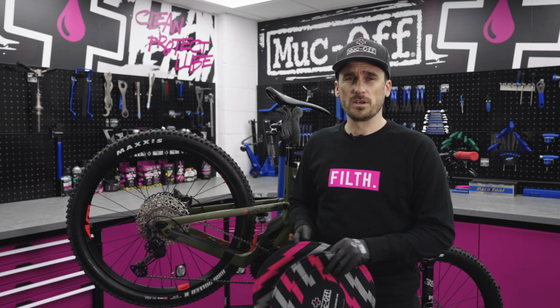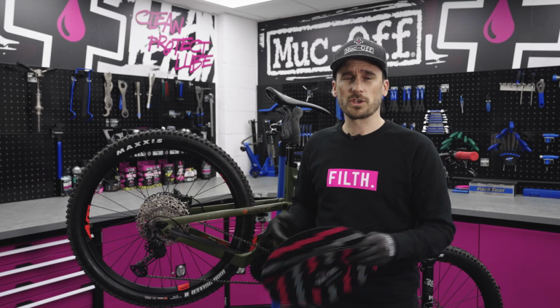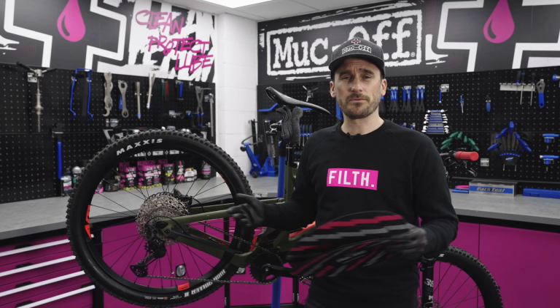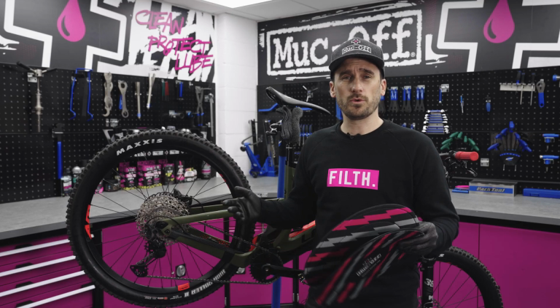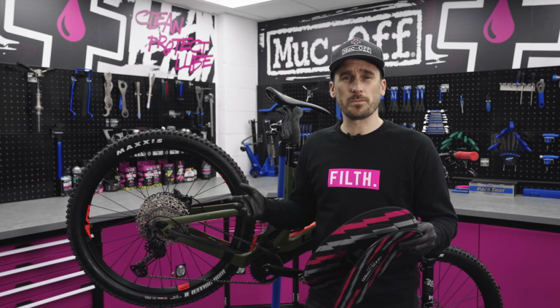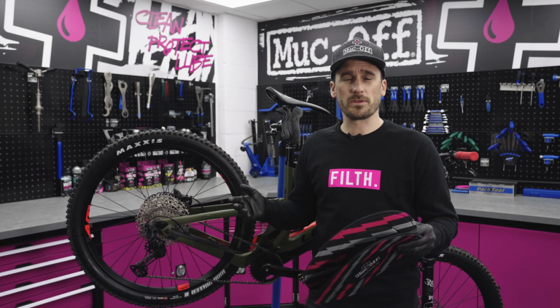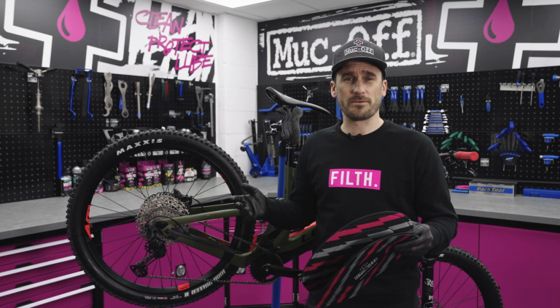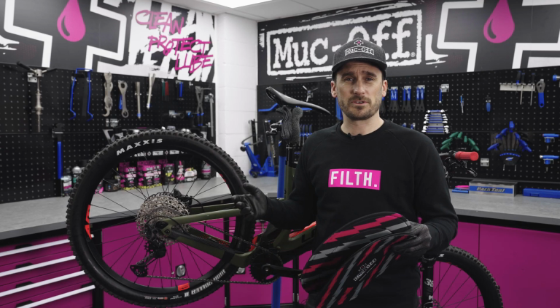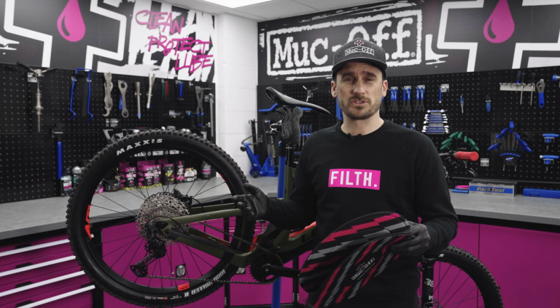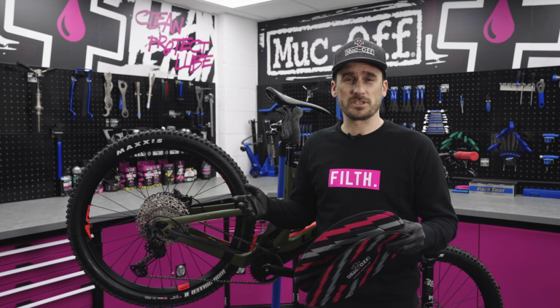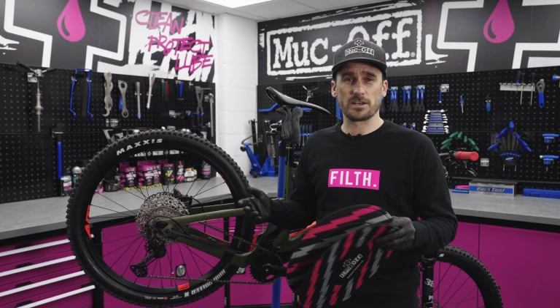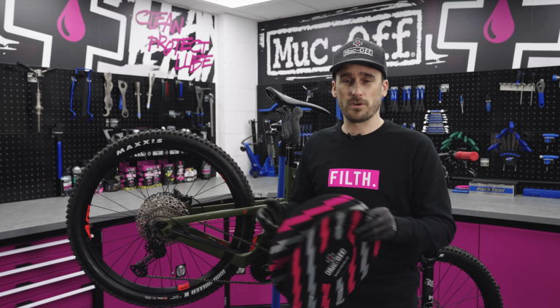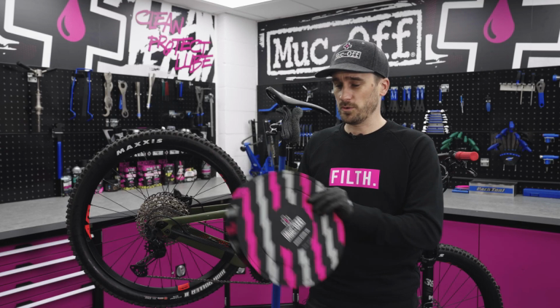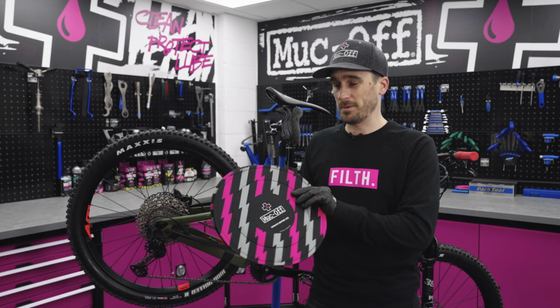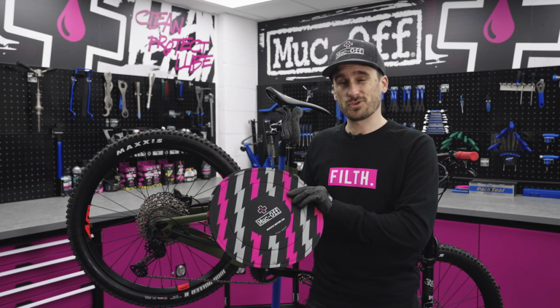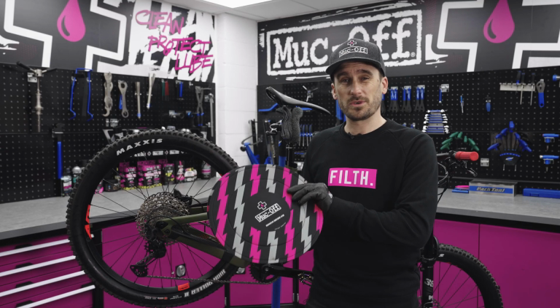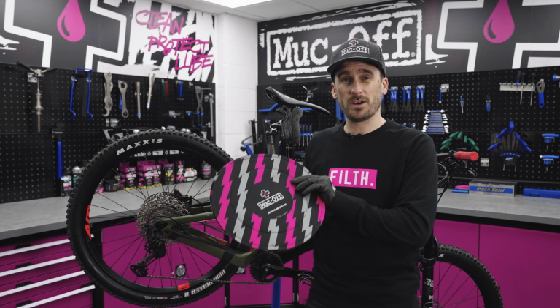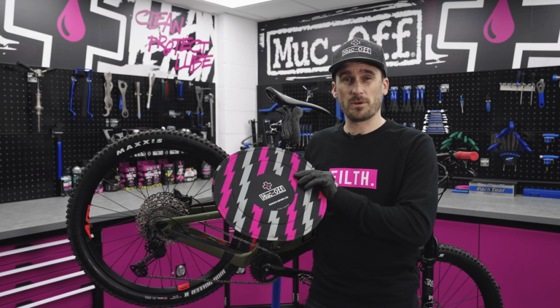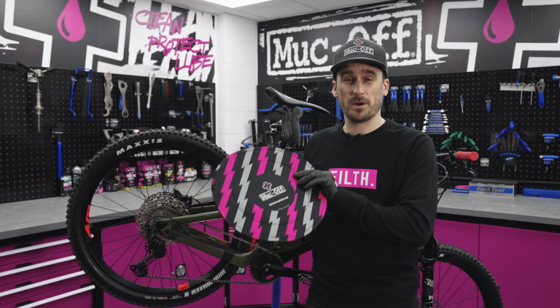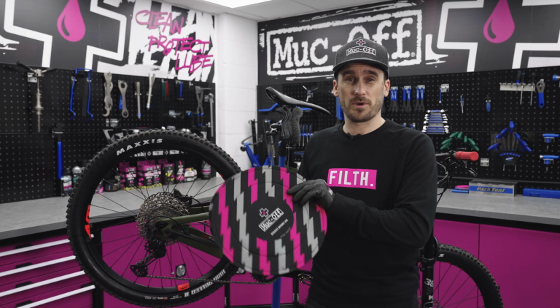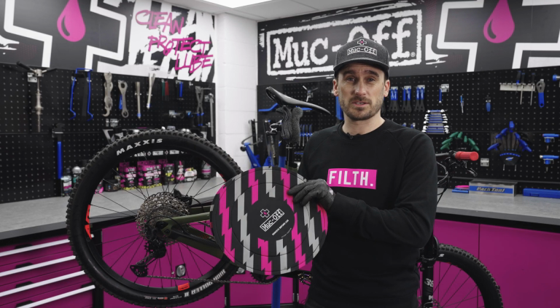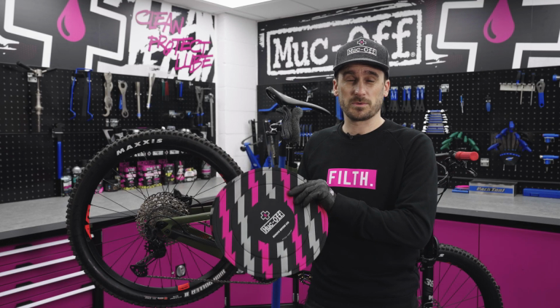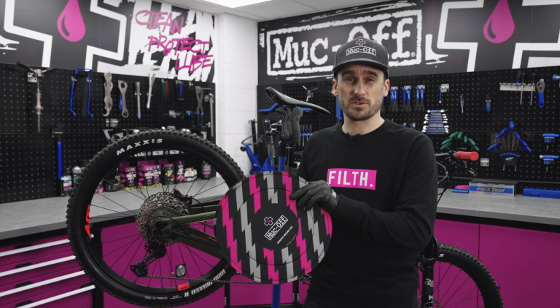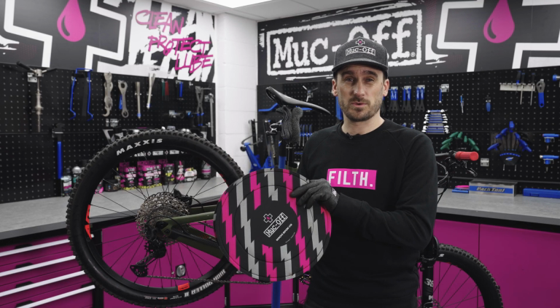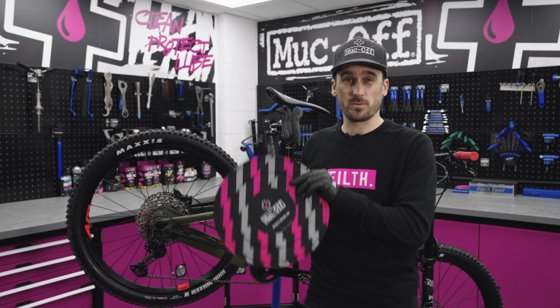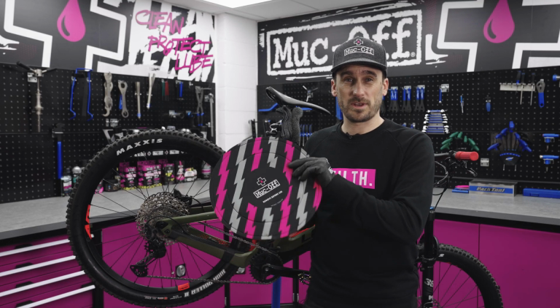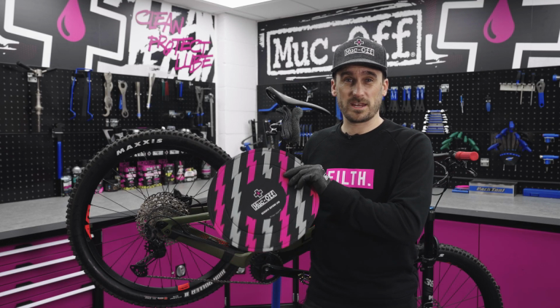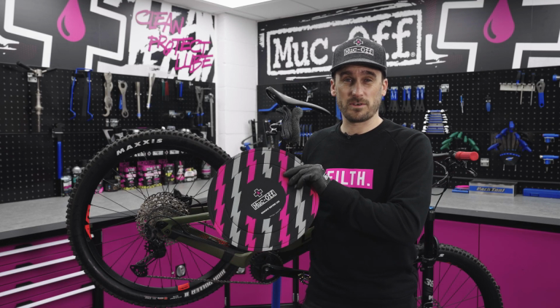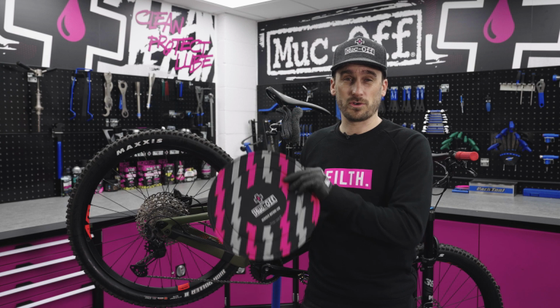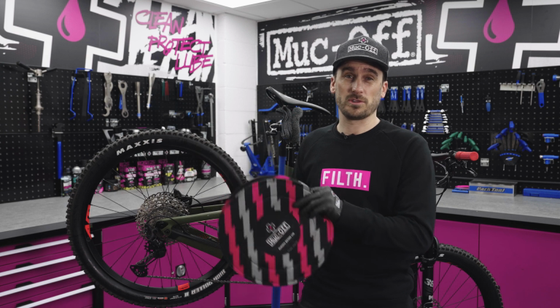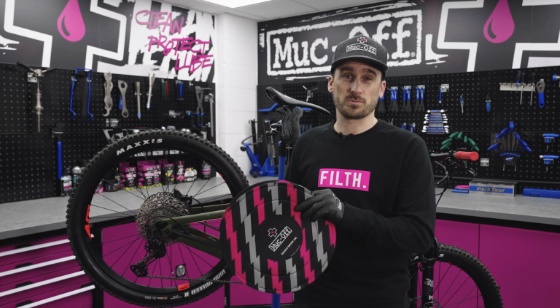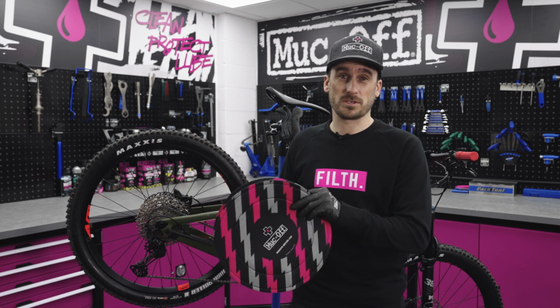Before we put the matte finish detailer on, we want to make sure we cover up our brakes because we don't want any of it on our disc brakes.